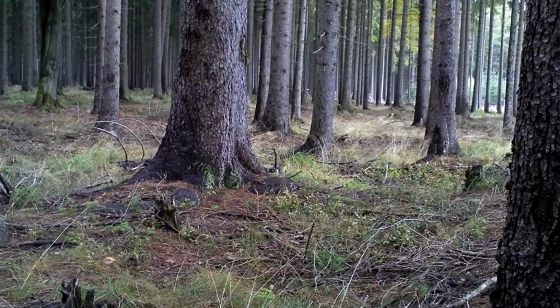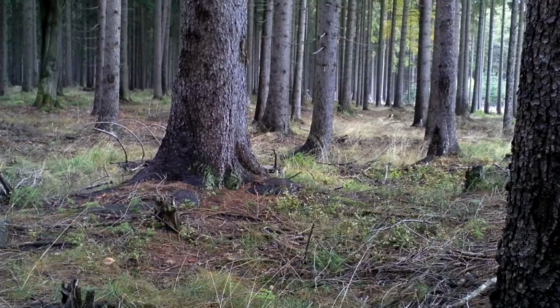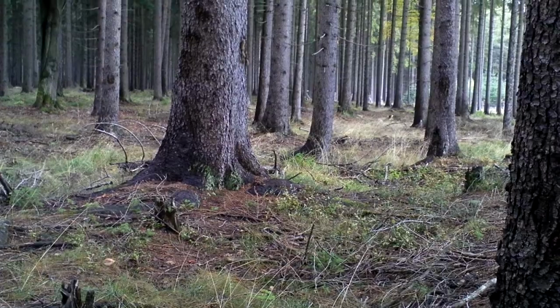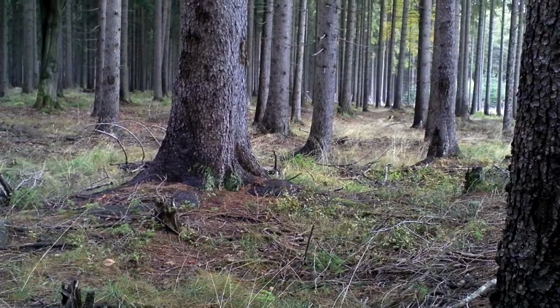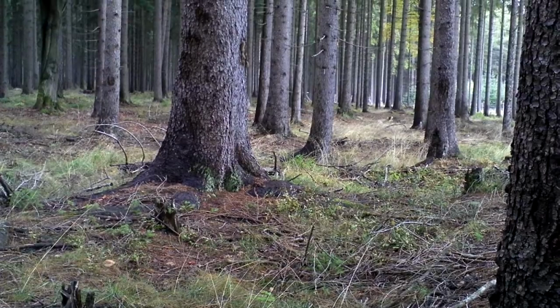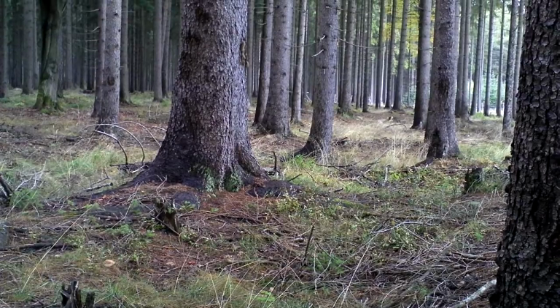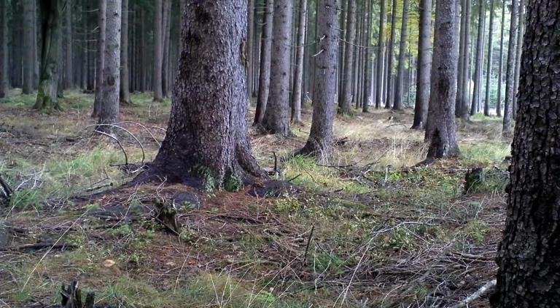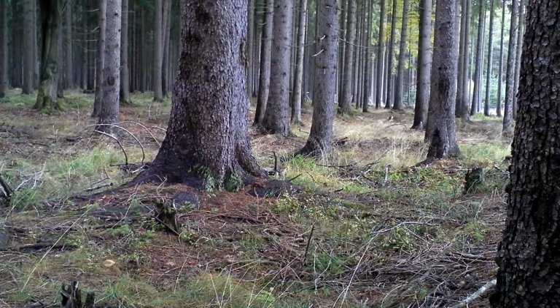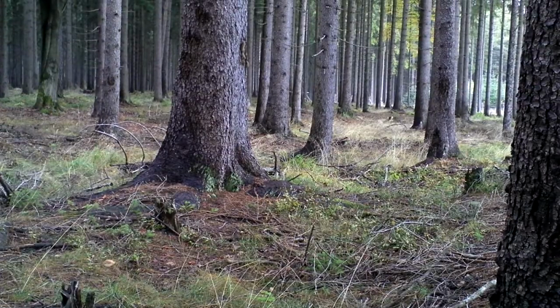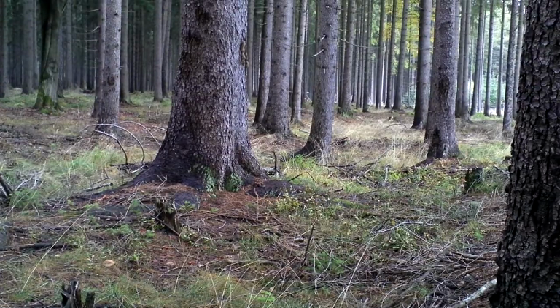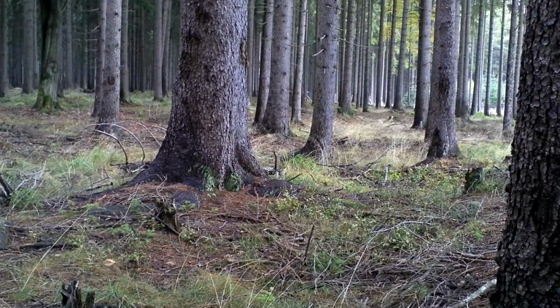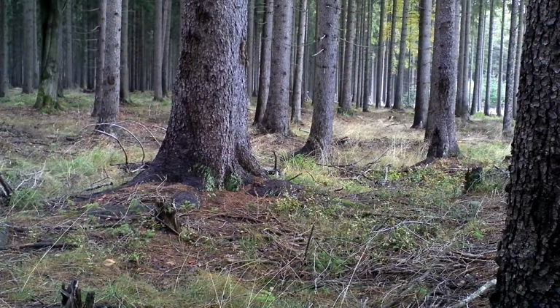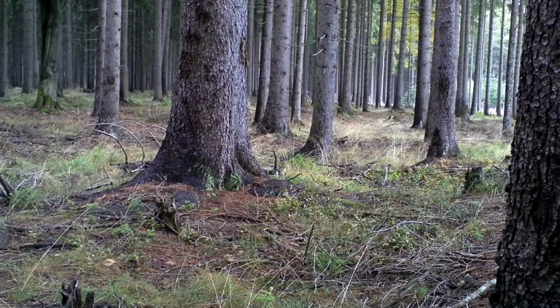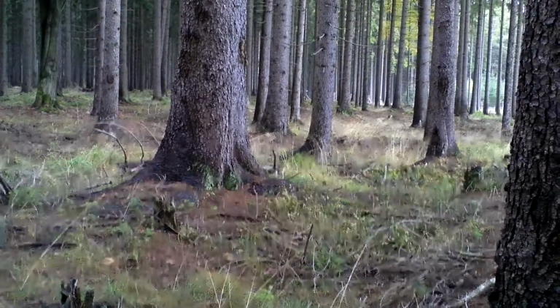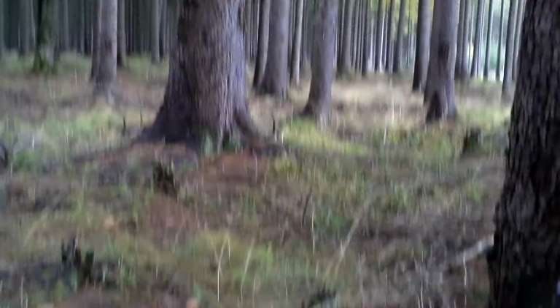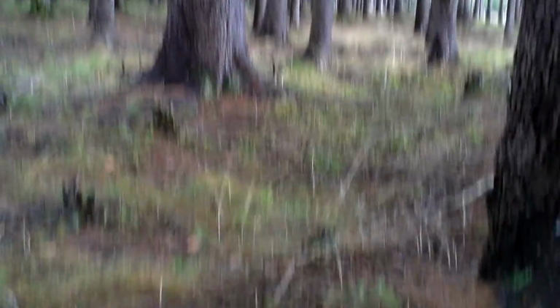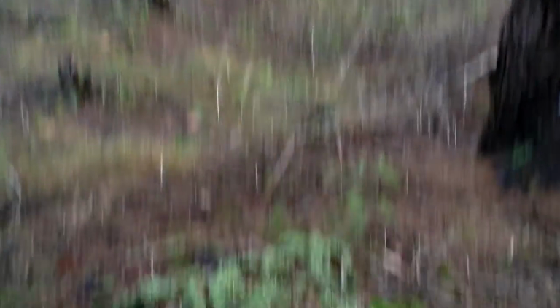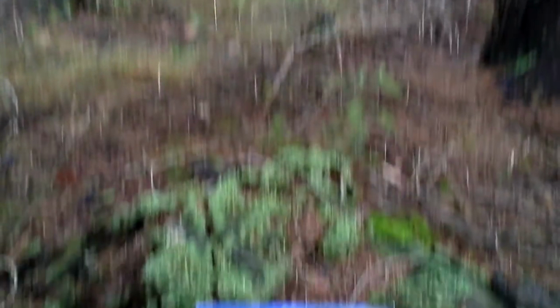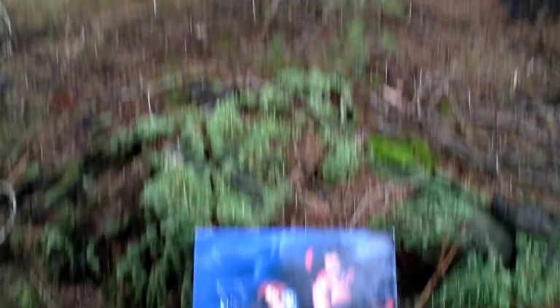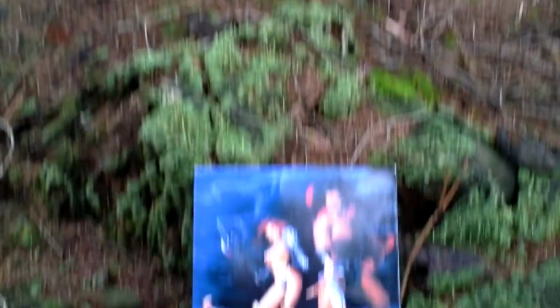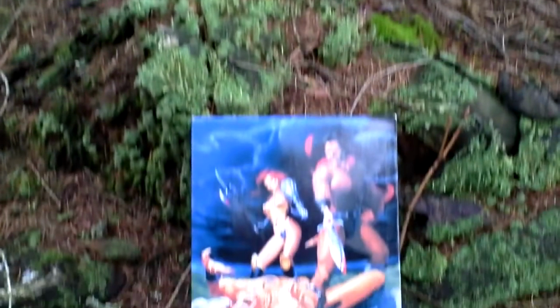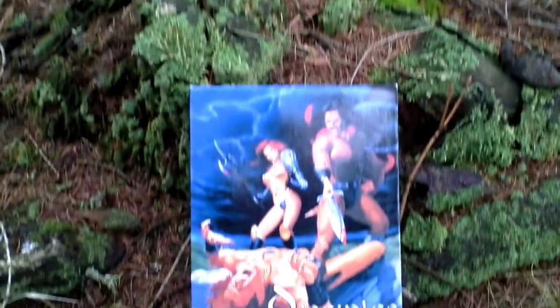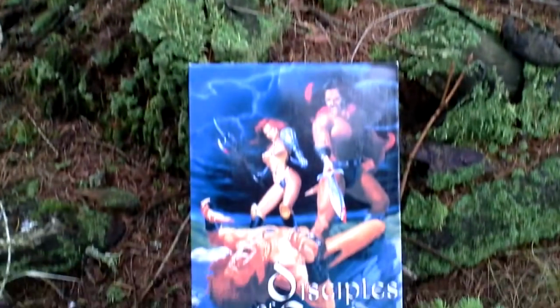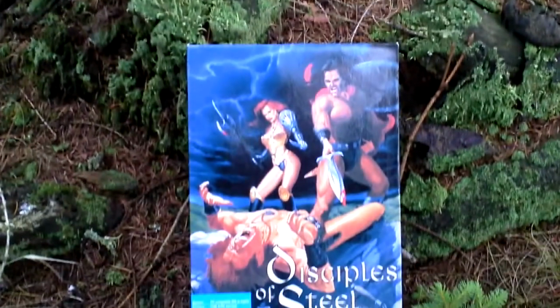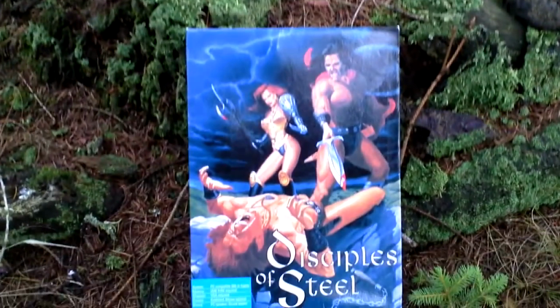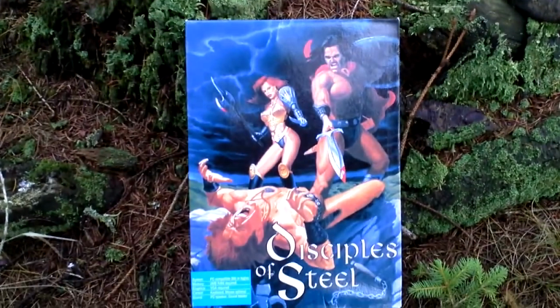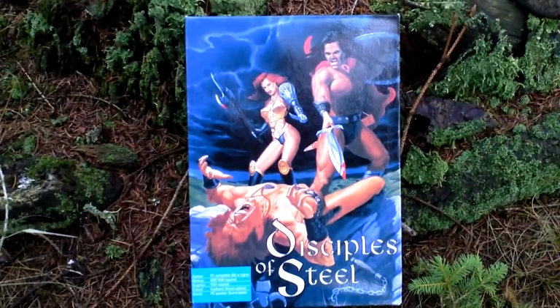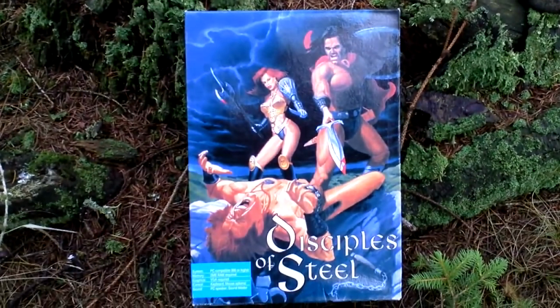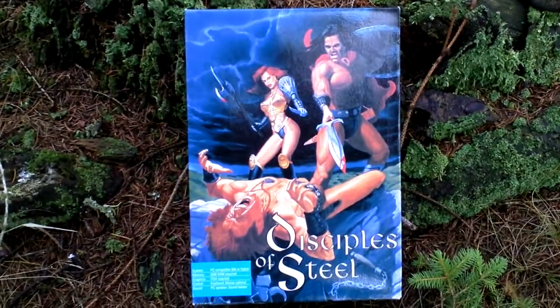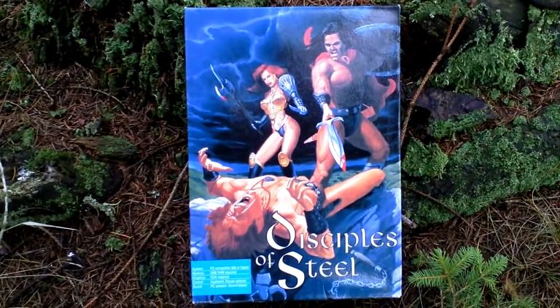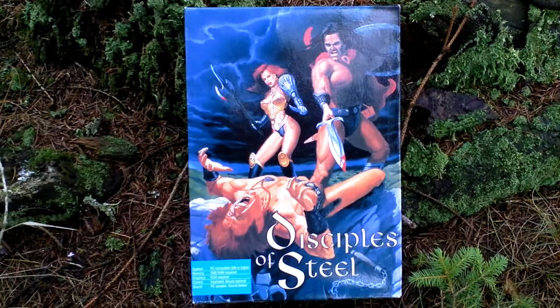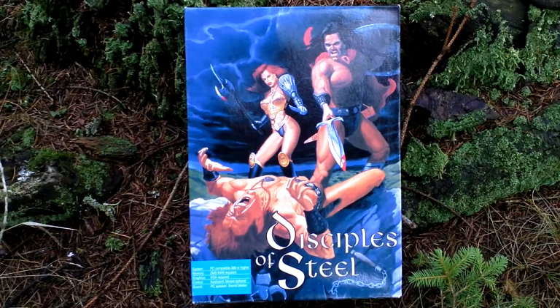Hi guys, my name is Hermit in the Forest, and this is my unboxing of Disciples of Steel.